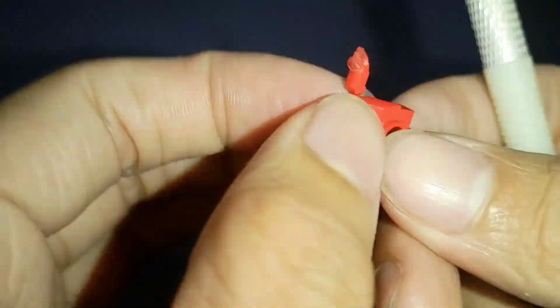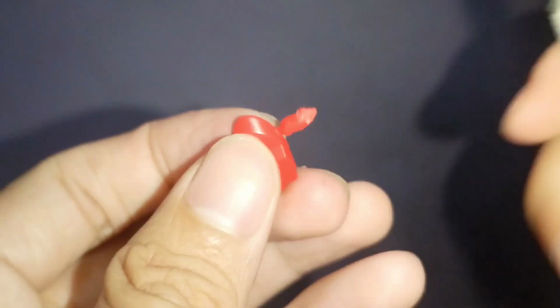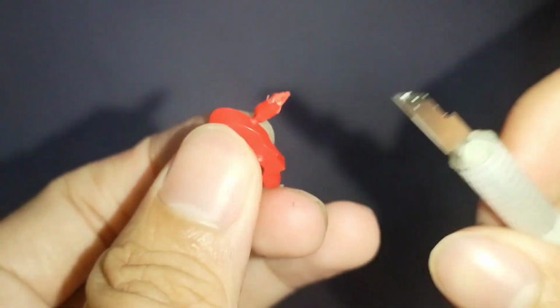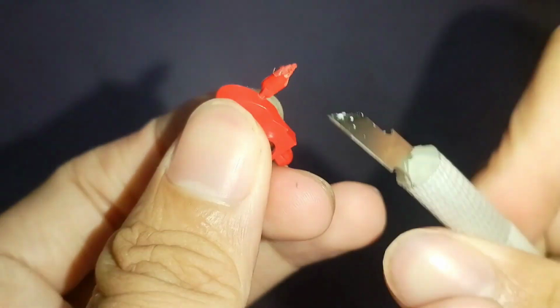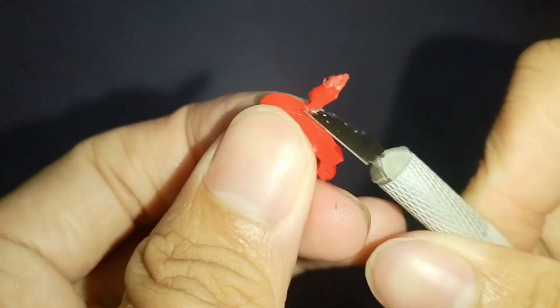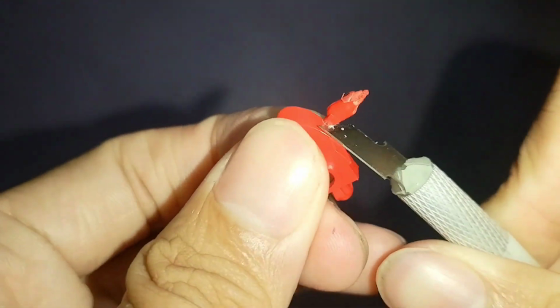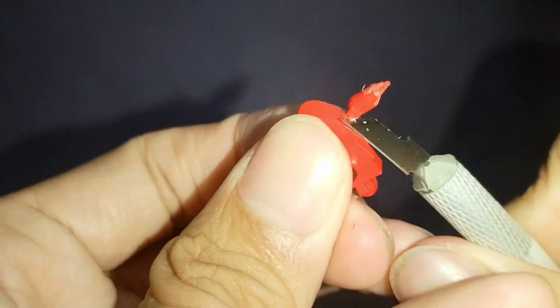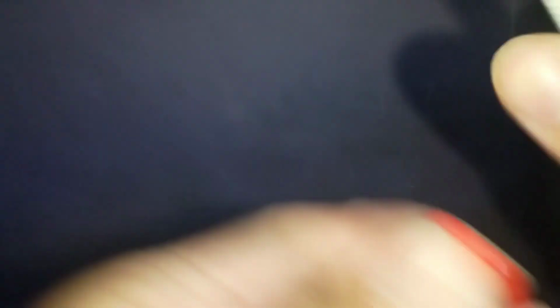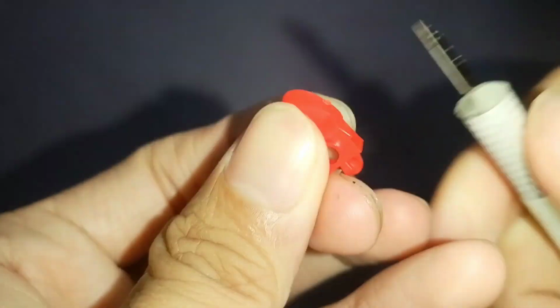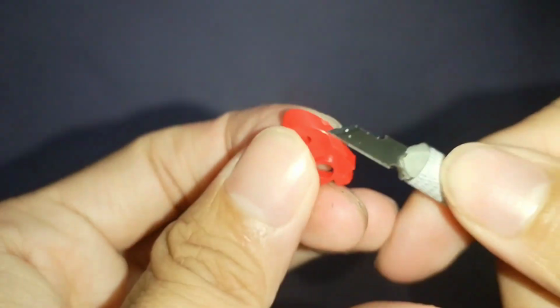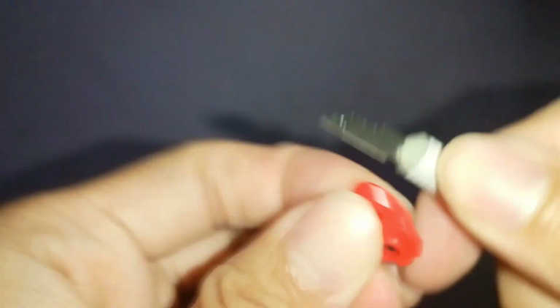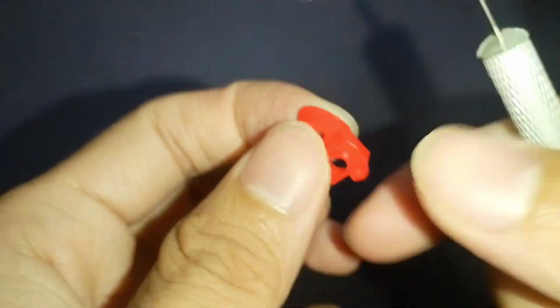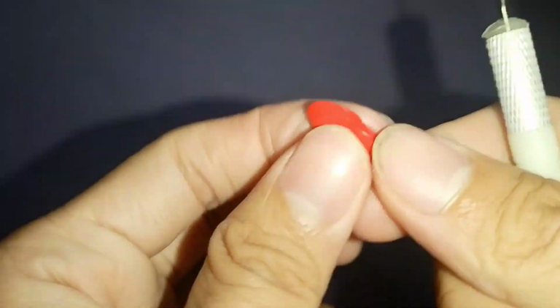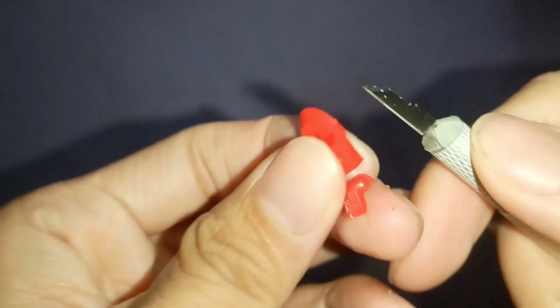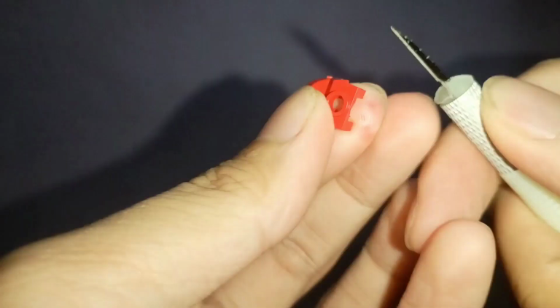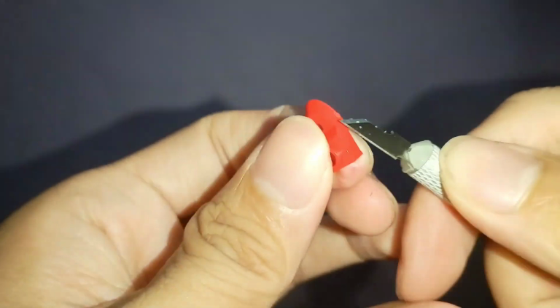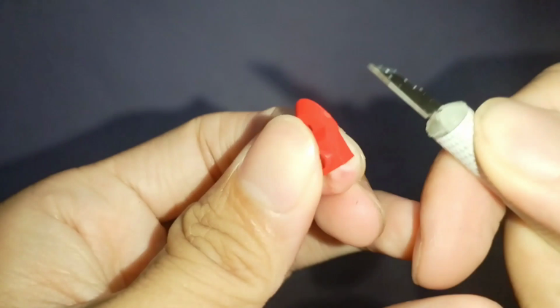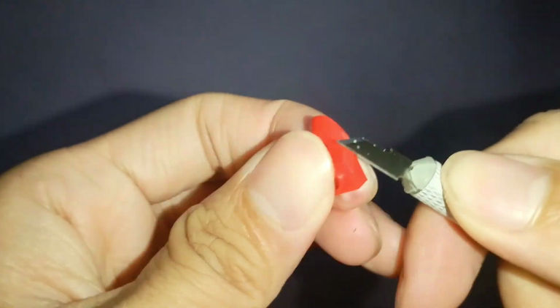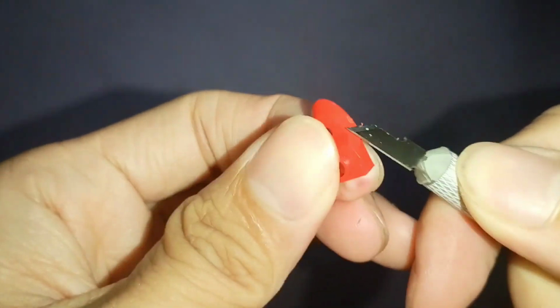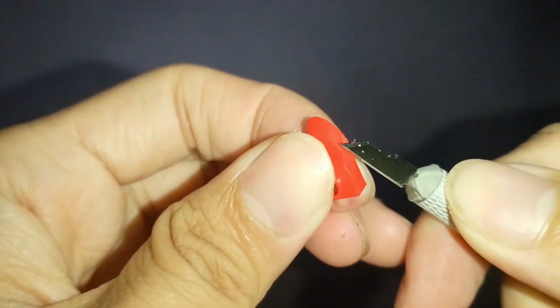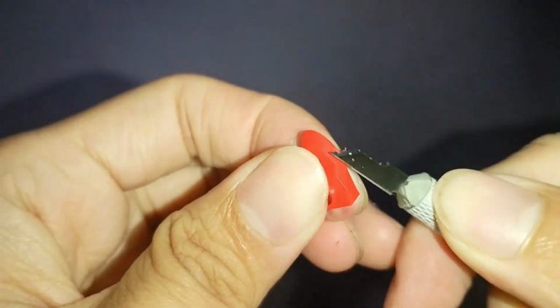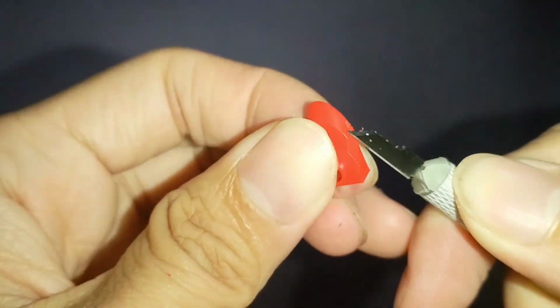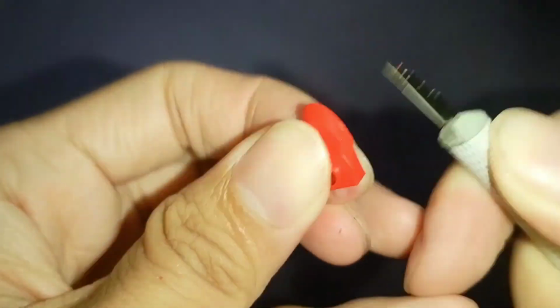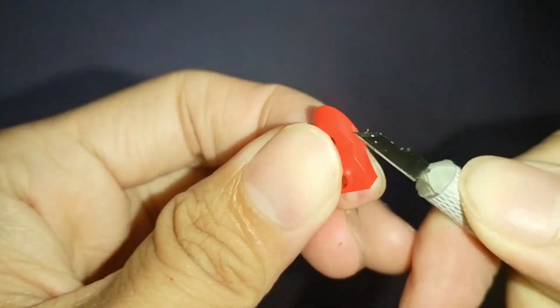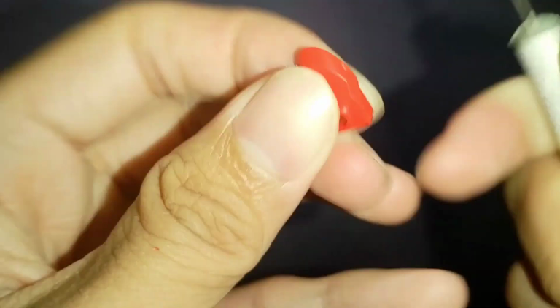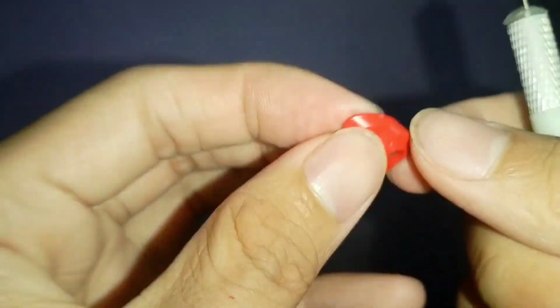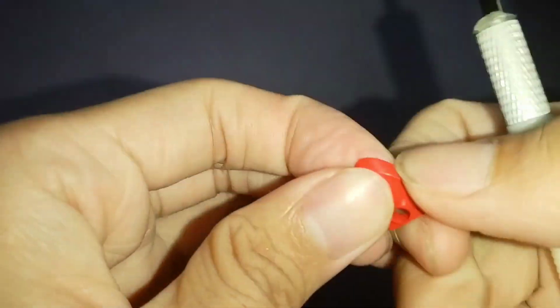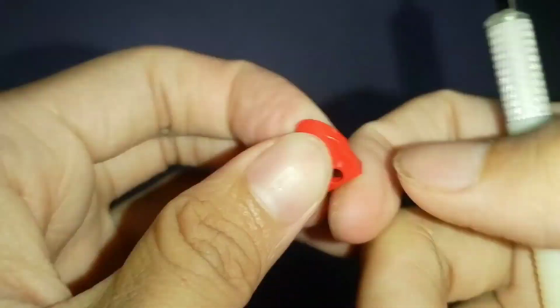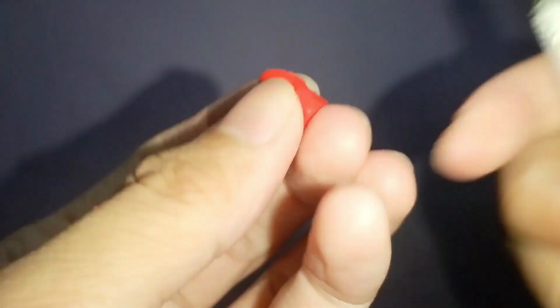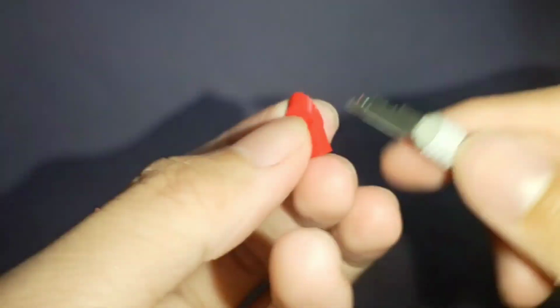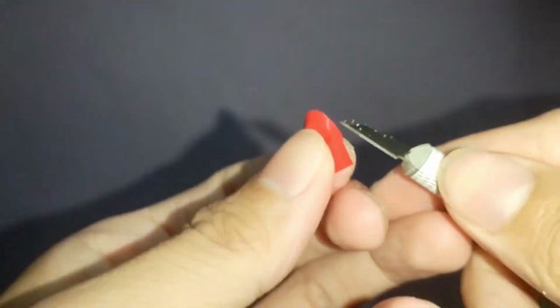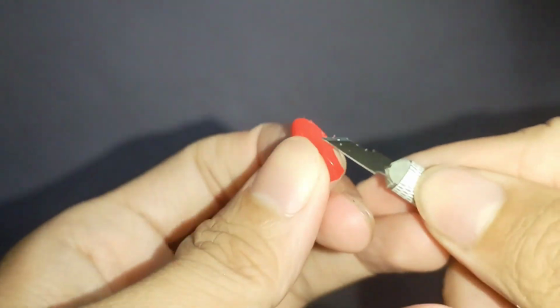So kailangan ko naman tanggalin yung mga excess parts. Medyo nagtagal ako dito — inaabot ako ng mga halos tatlong oras rin.